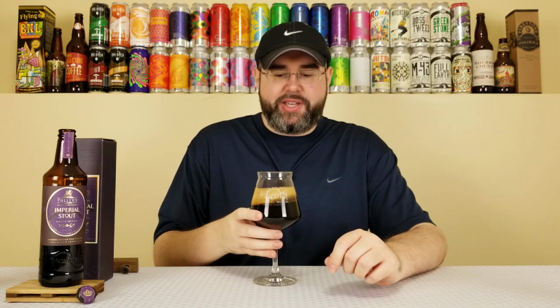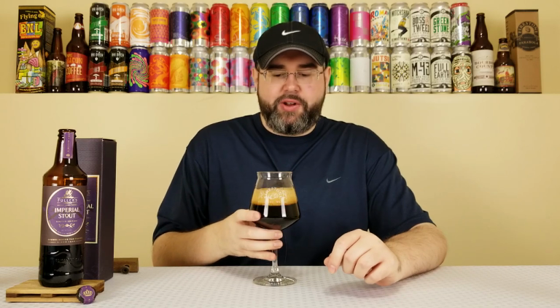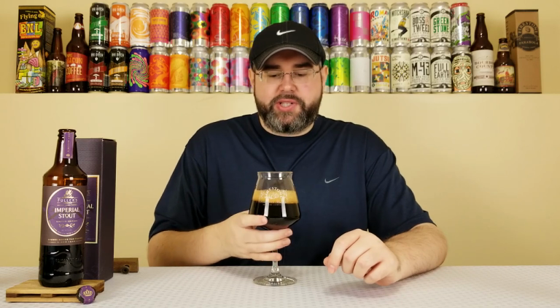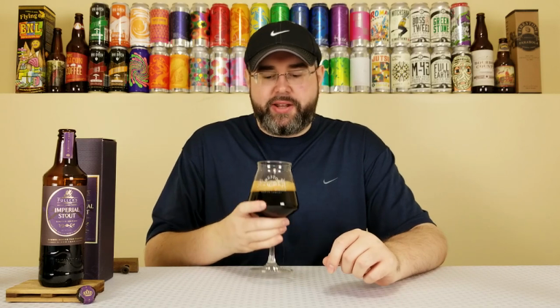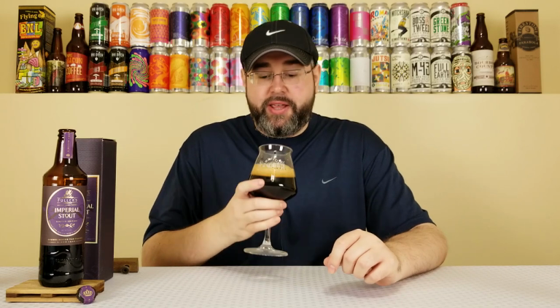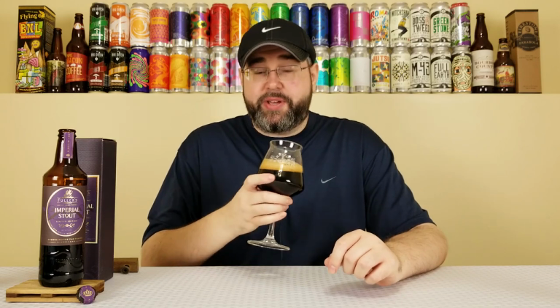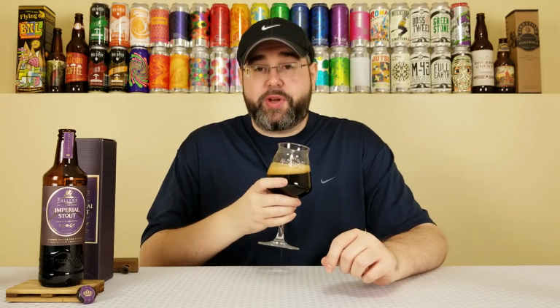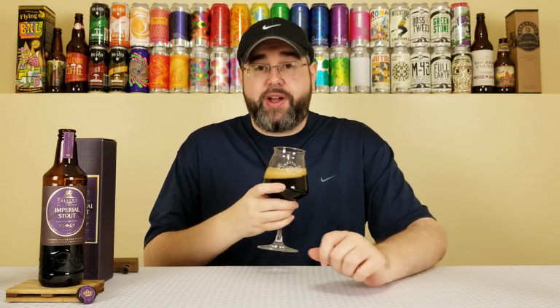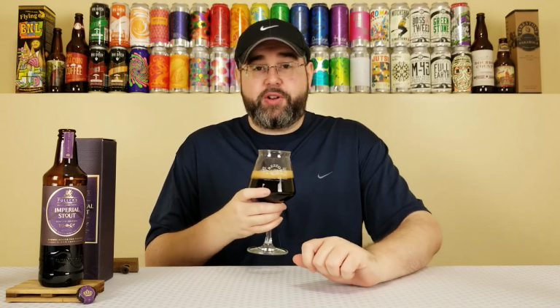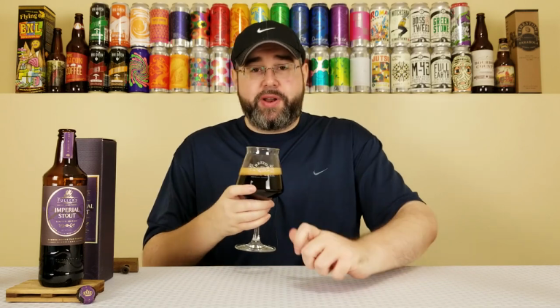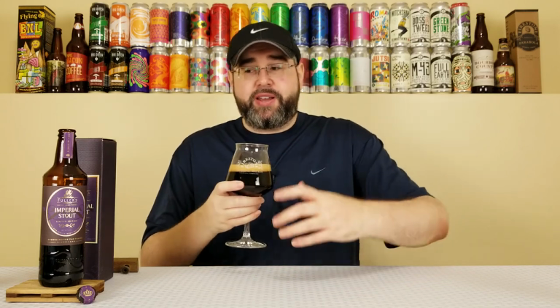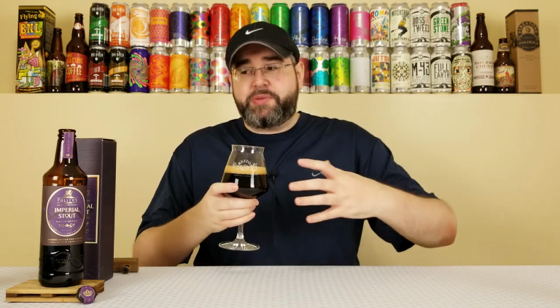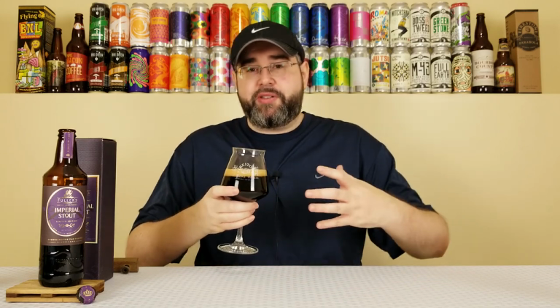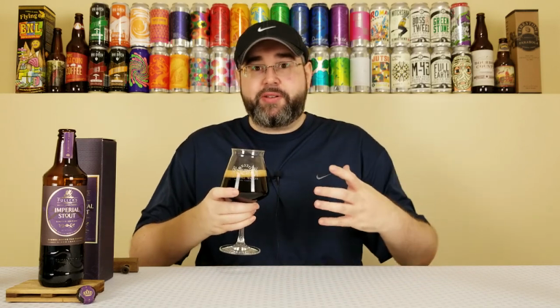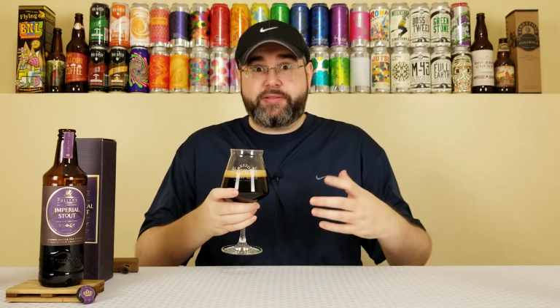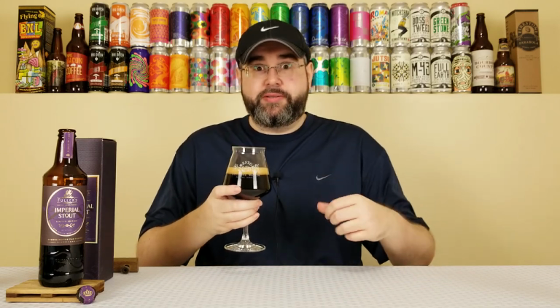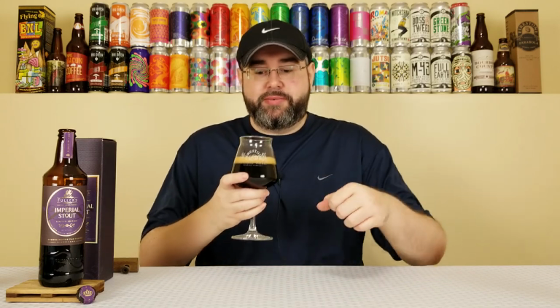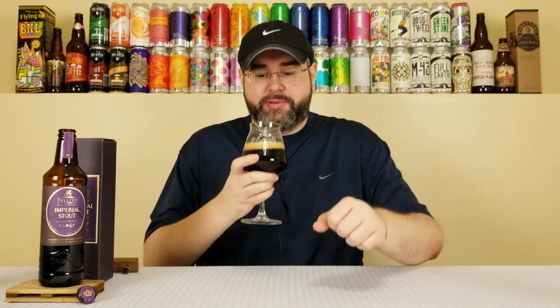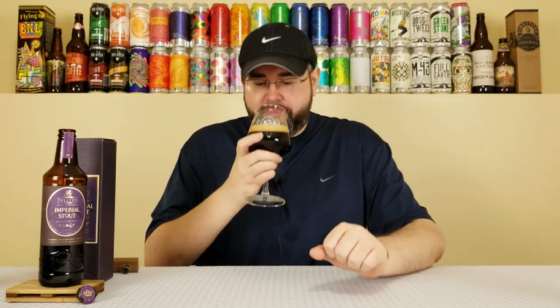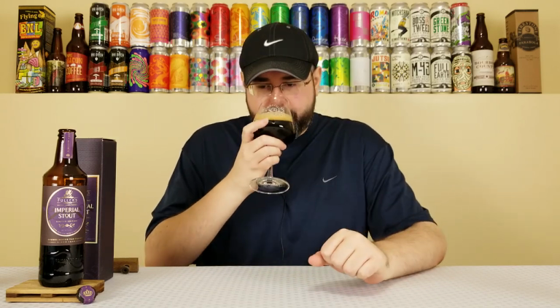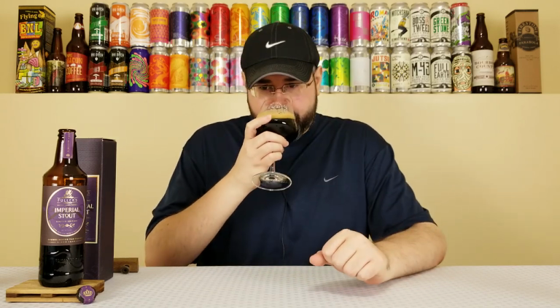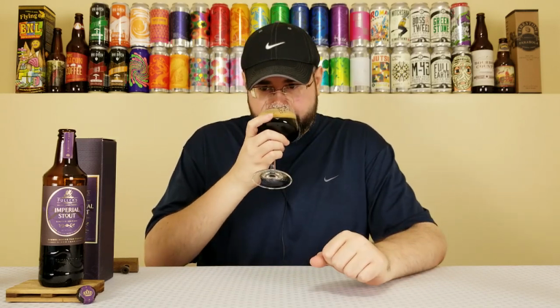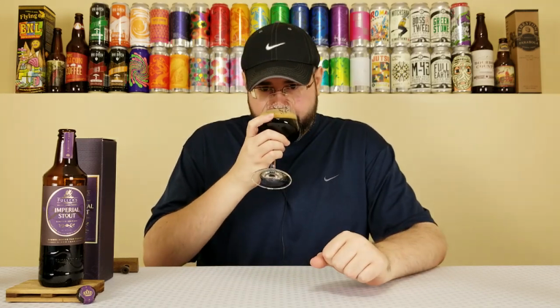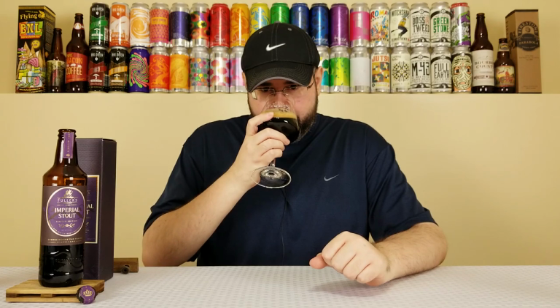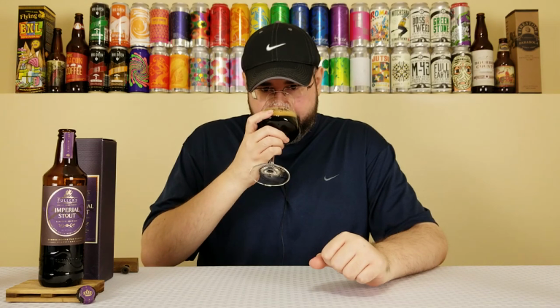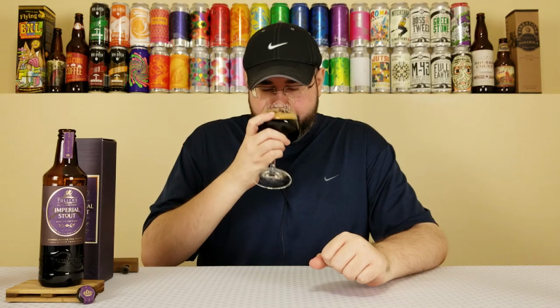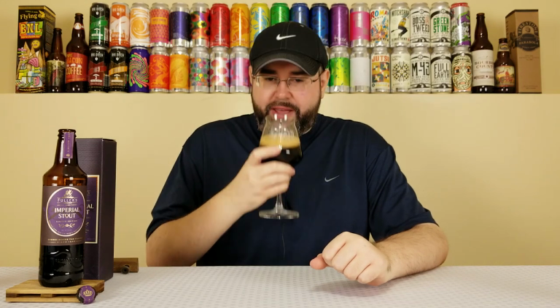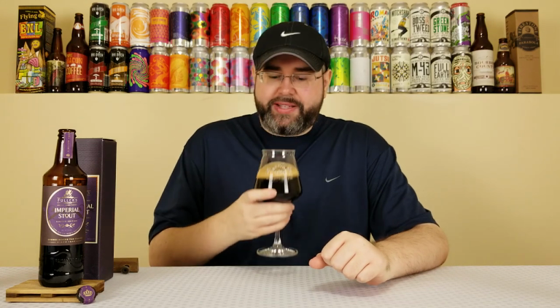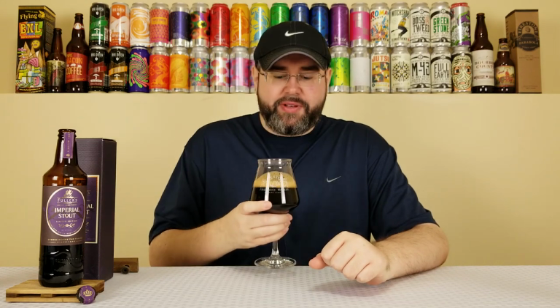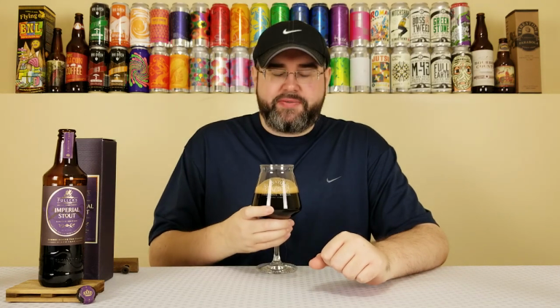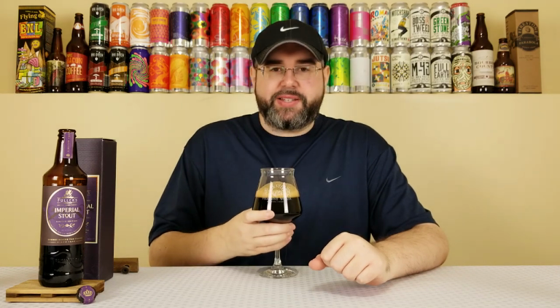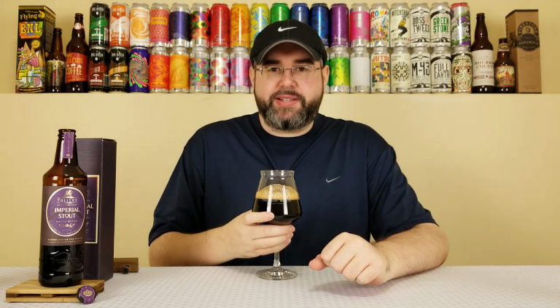That head looks like hot chocolate foam before it dissipates — so creamy. Let's get a nose on it, because when I cracked it open I smelled it and thought, 'Oh baby.' Yeah, that smells fantastic.